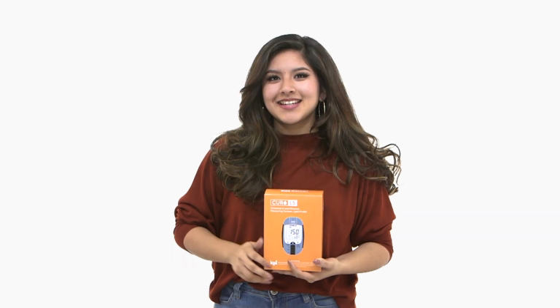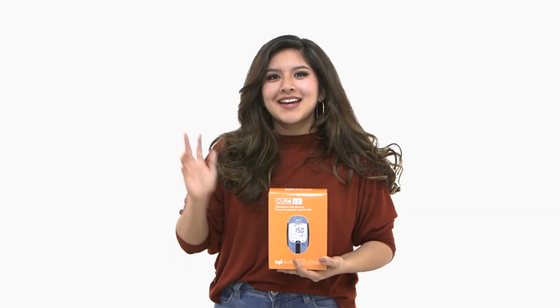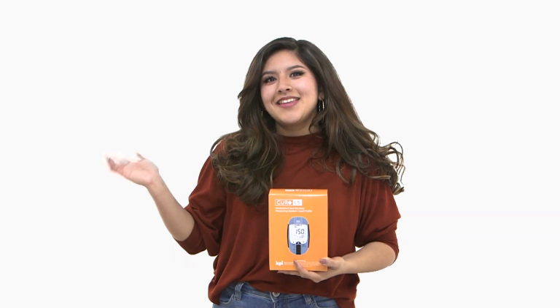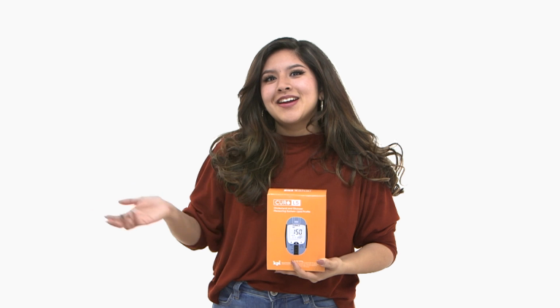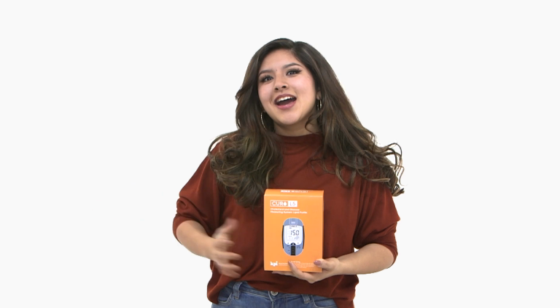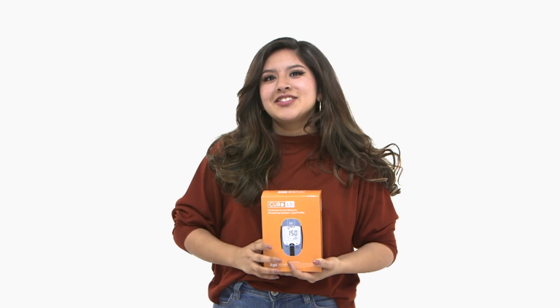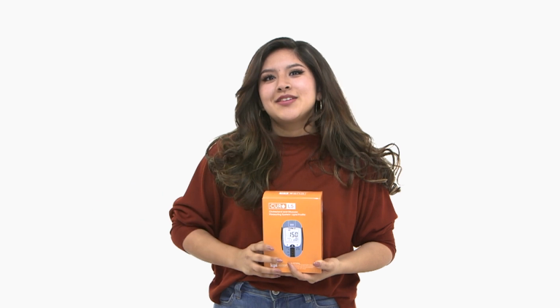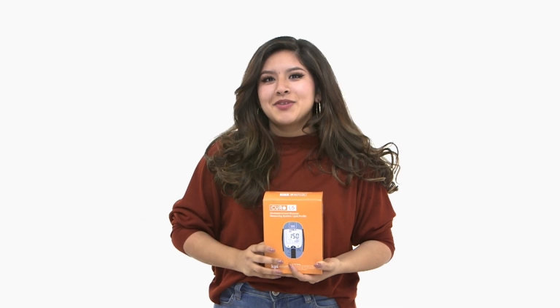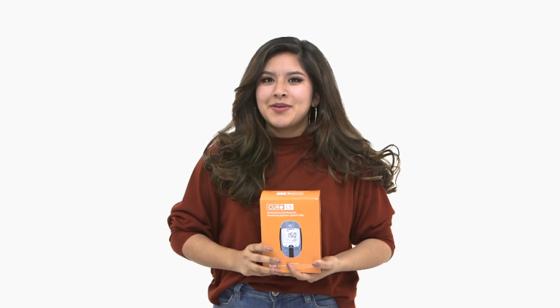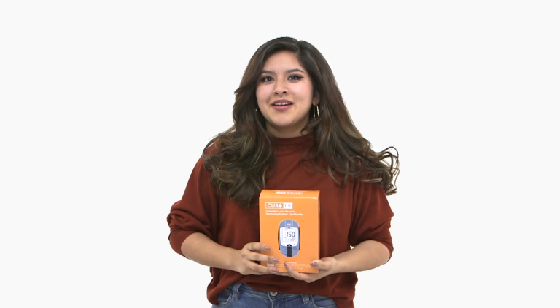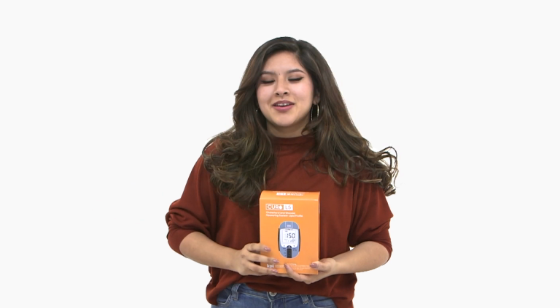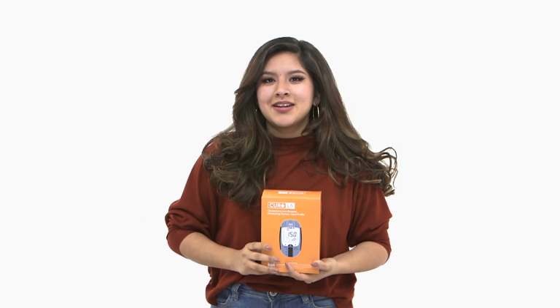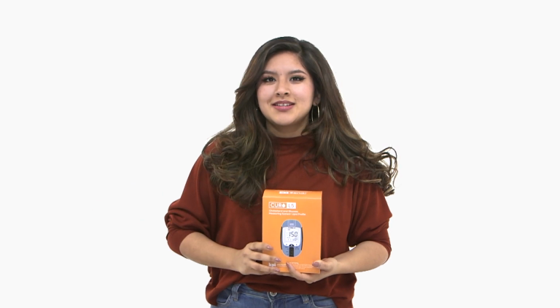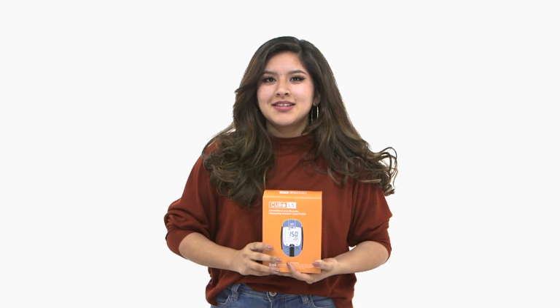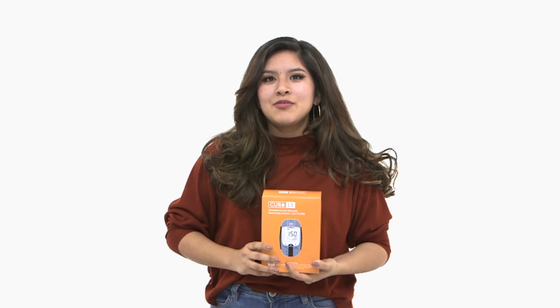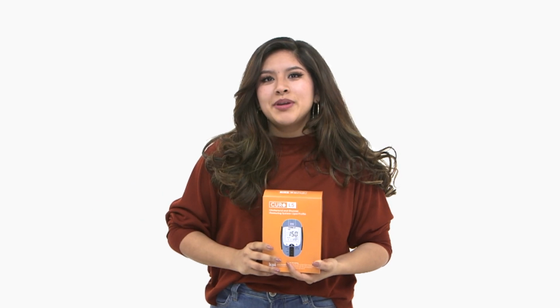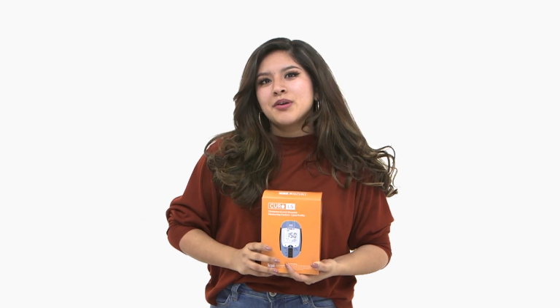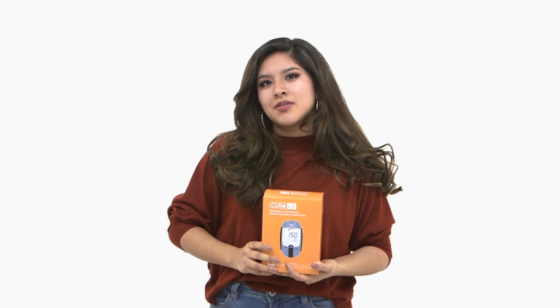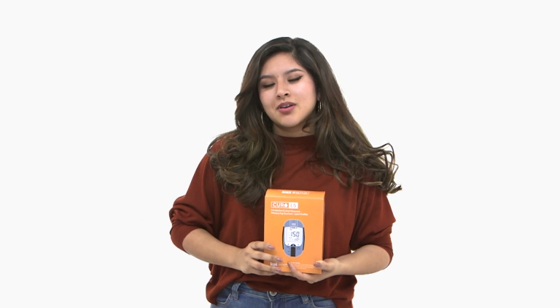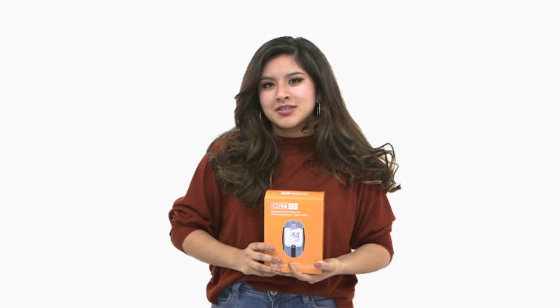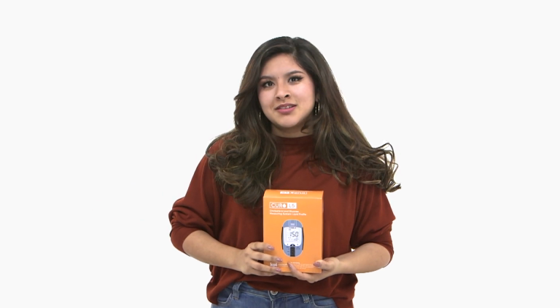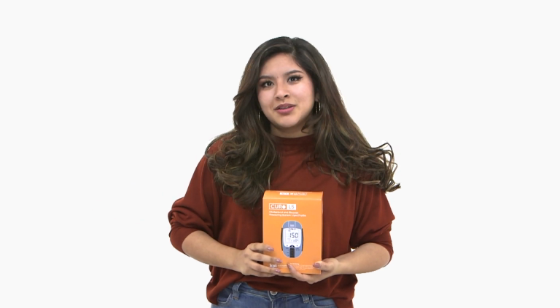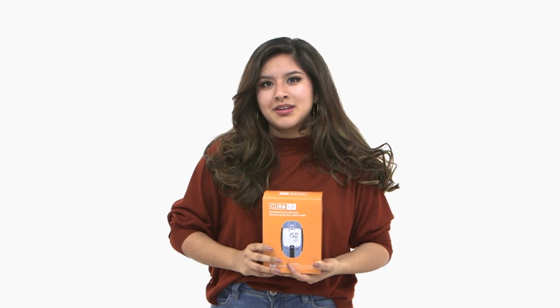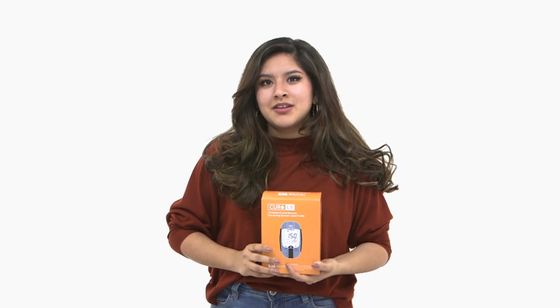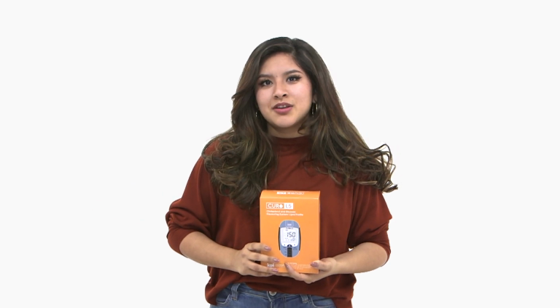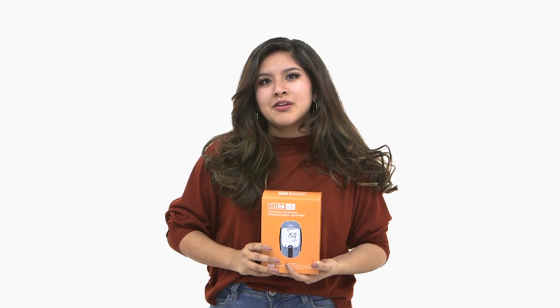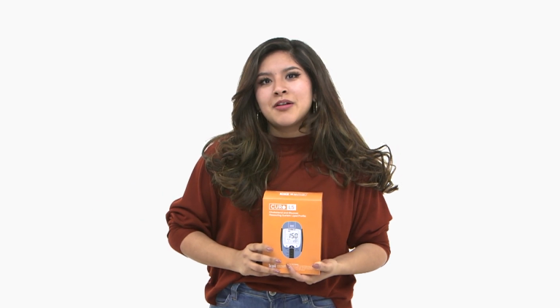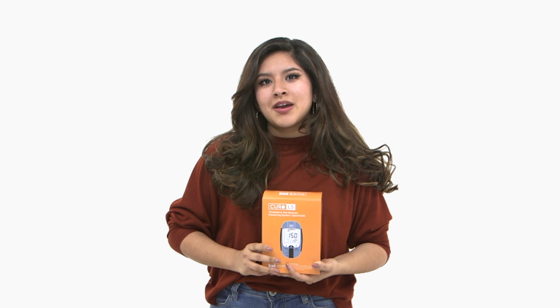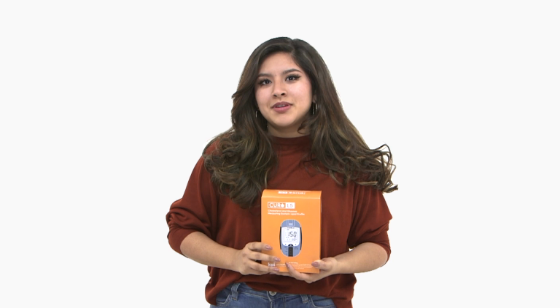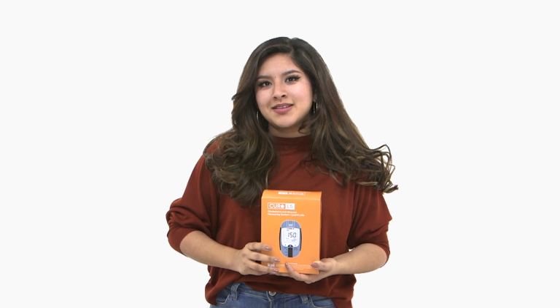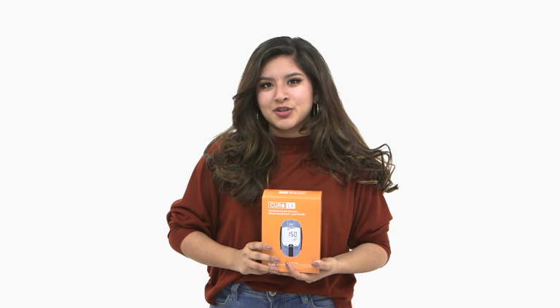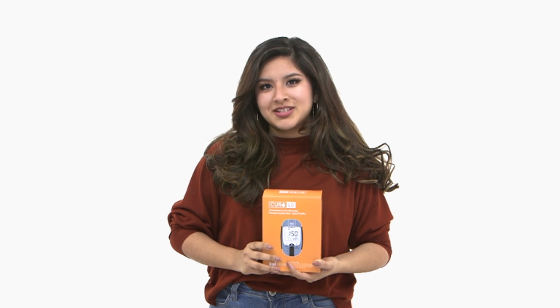Hi there, Ashley here from KPI Healthcare. Today we'll be going over the contents included in your Curo L5 device purchase.